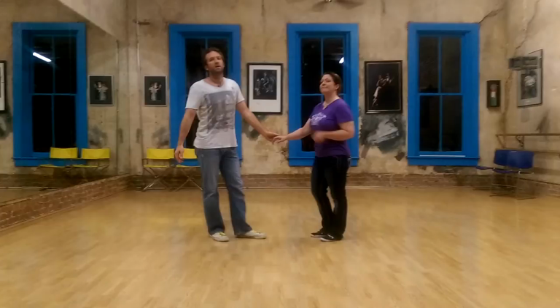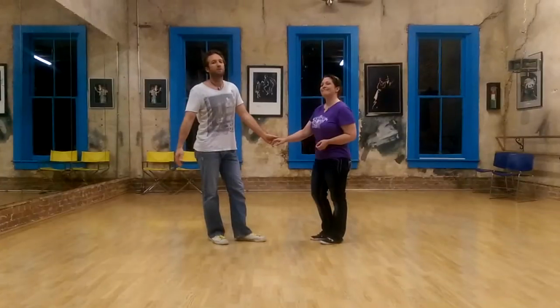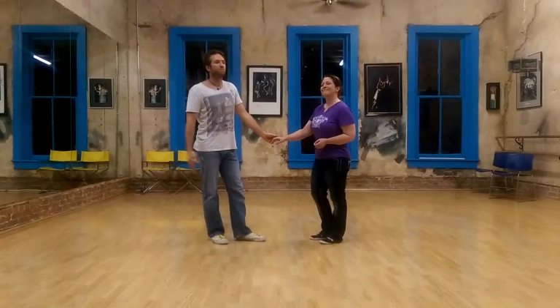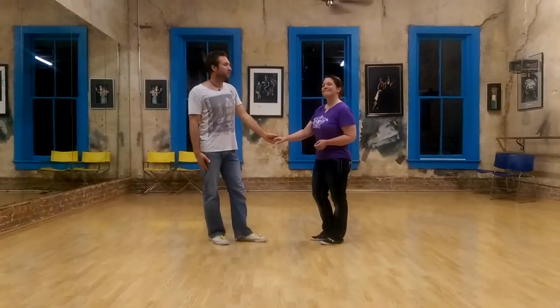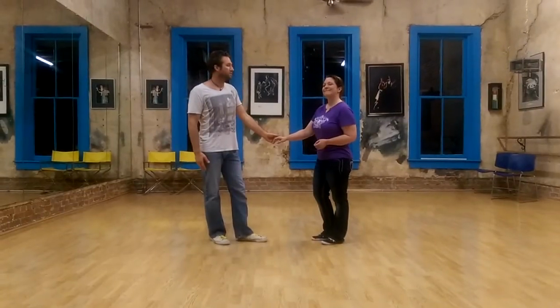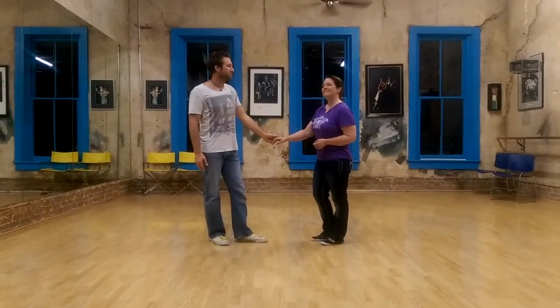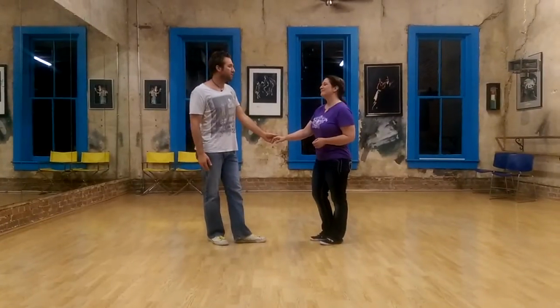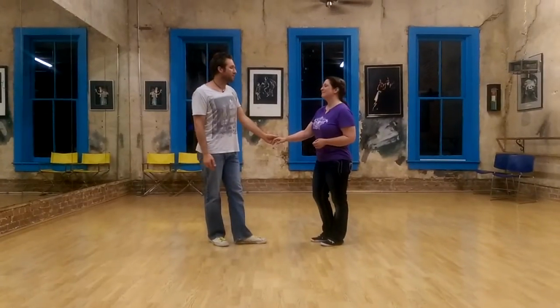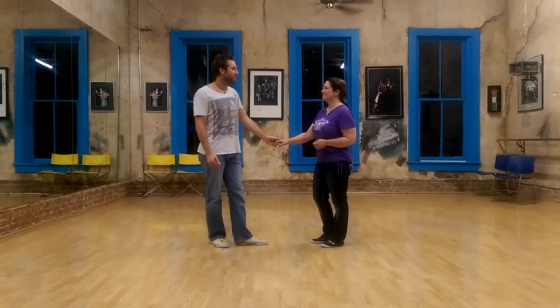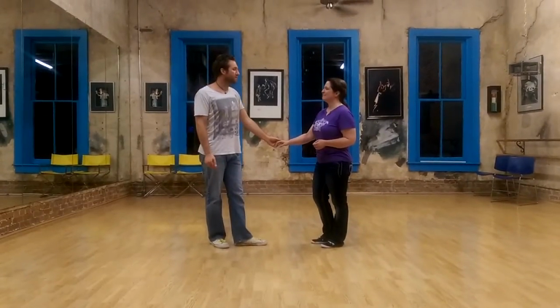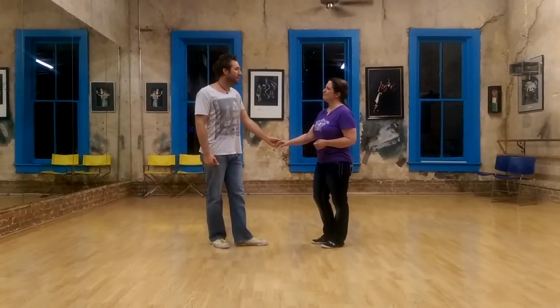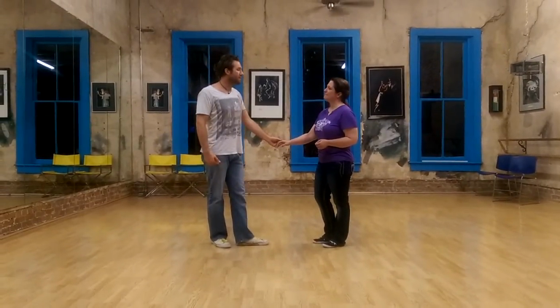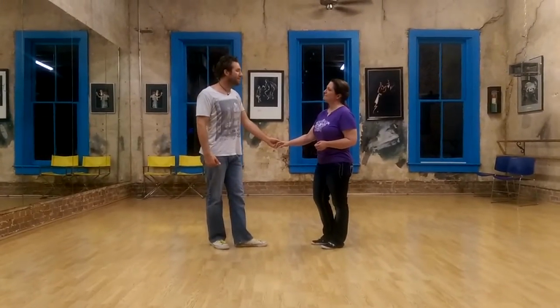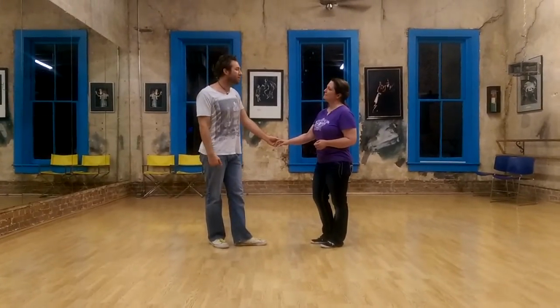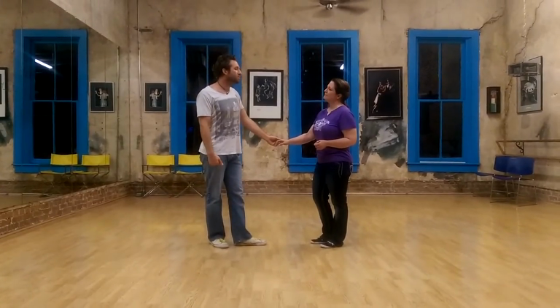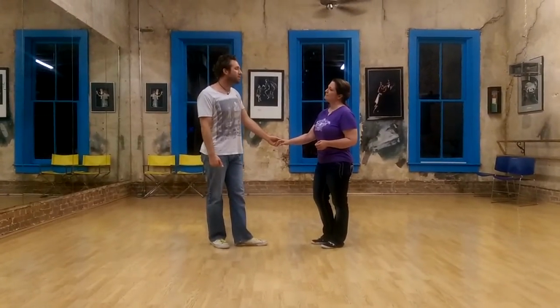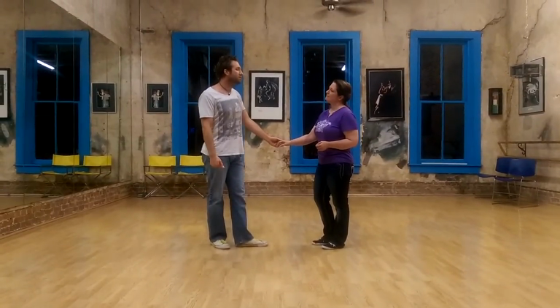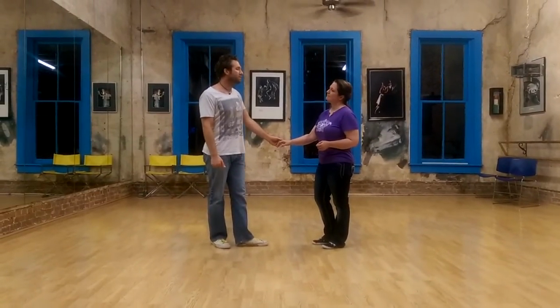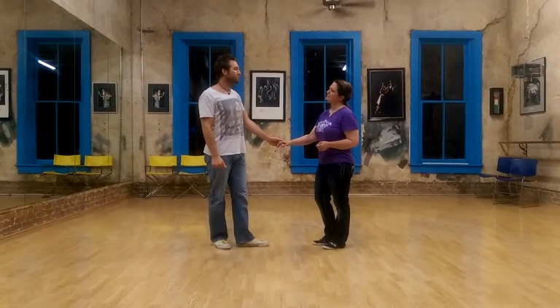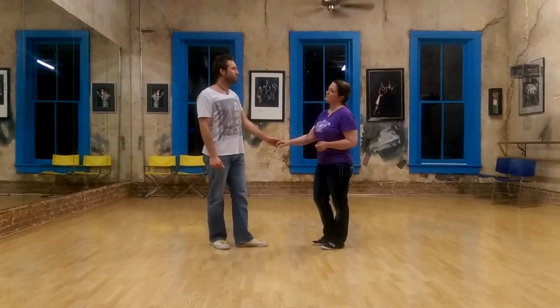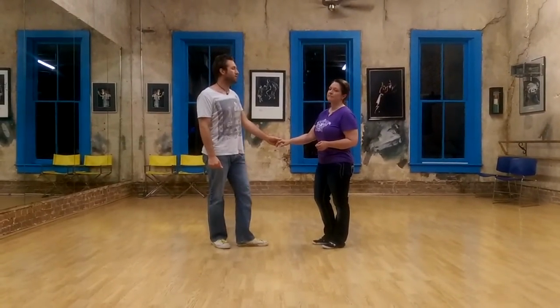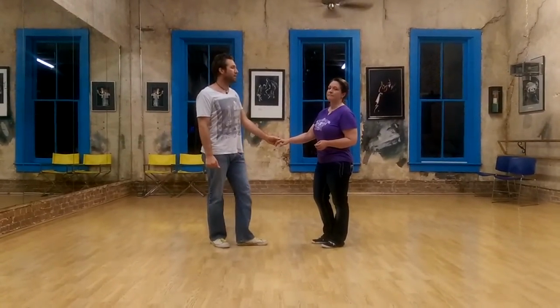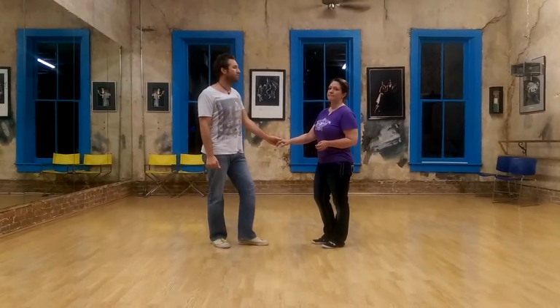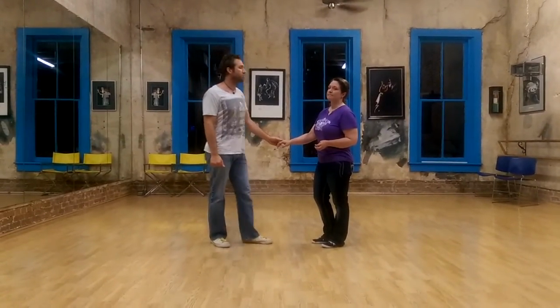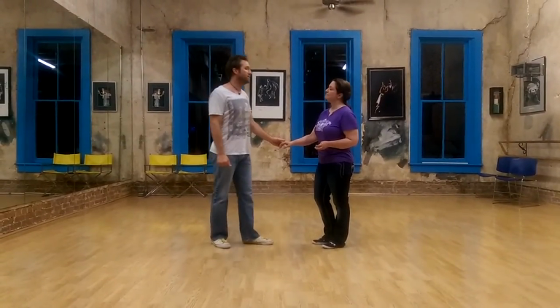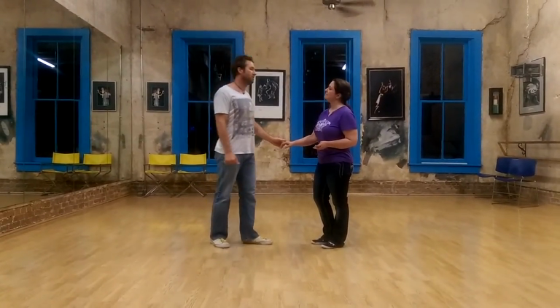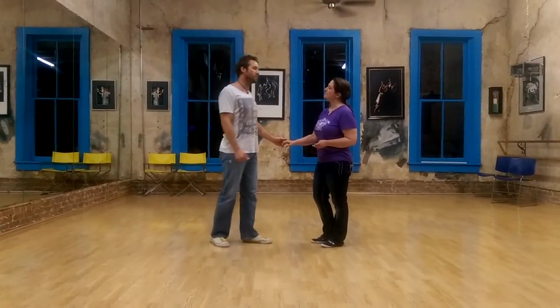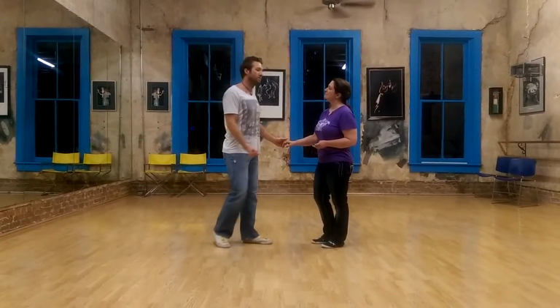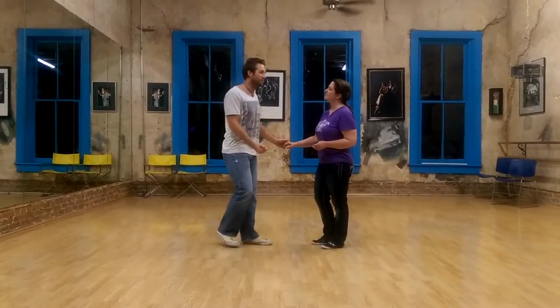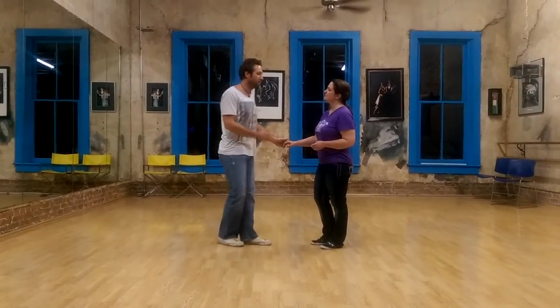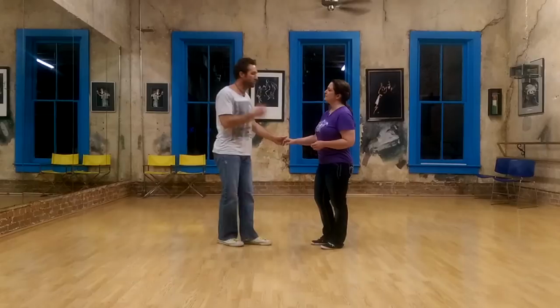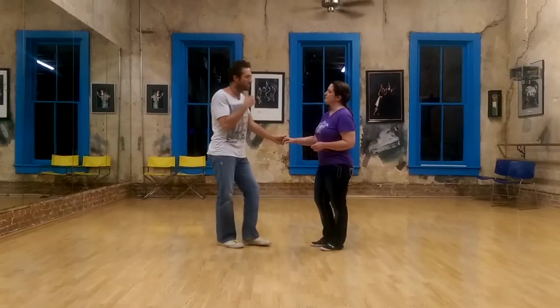Hi, my name's Marcus. This is Melanie. Tonight in the intermediate East Coast Swing class, we worked on sliding doors.